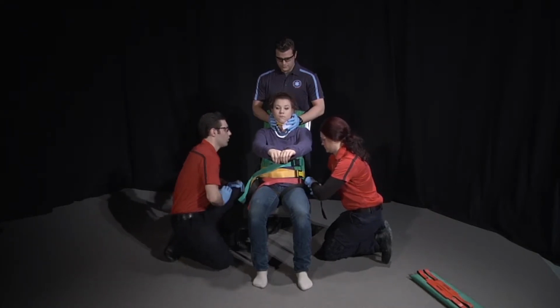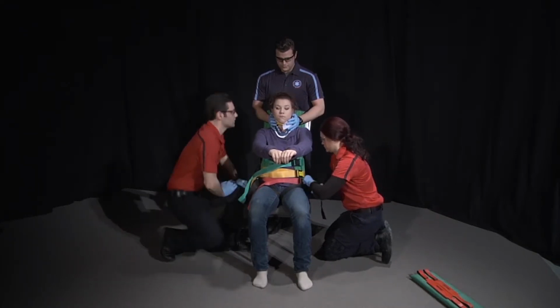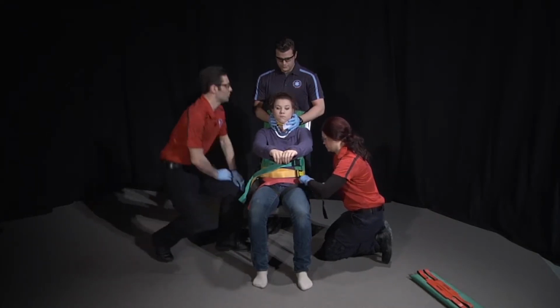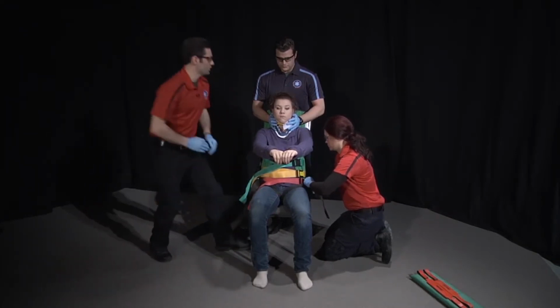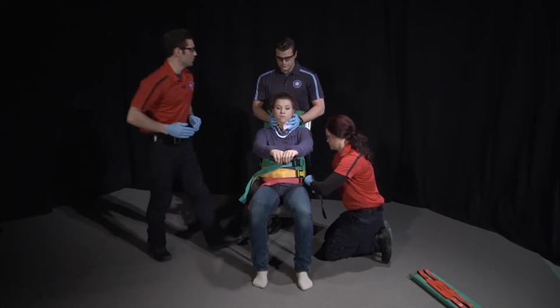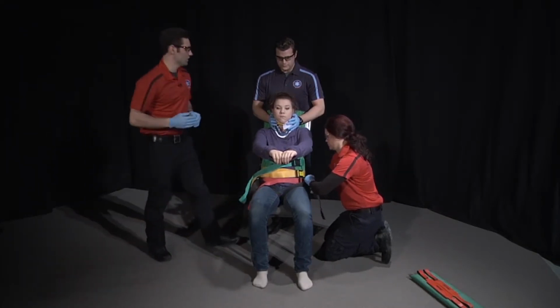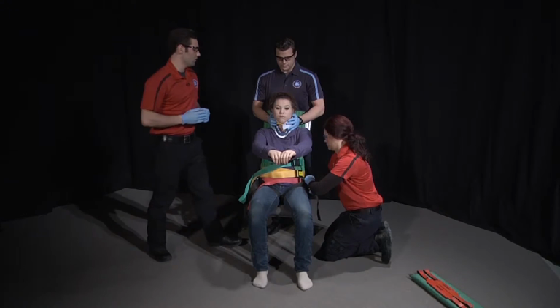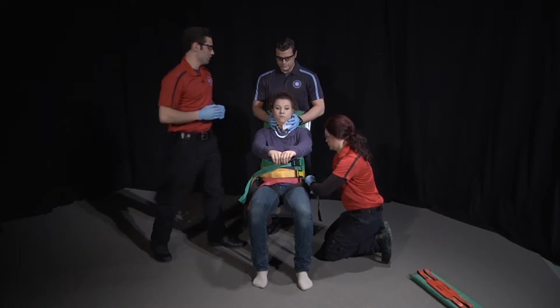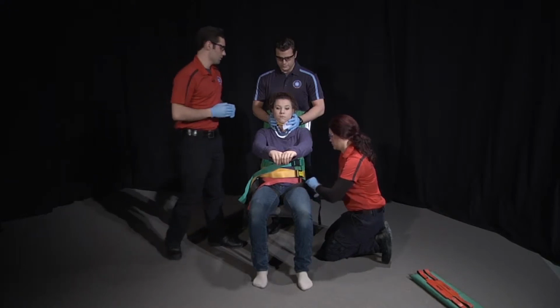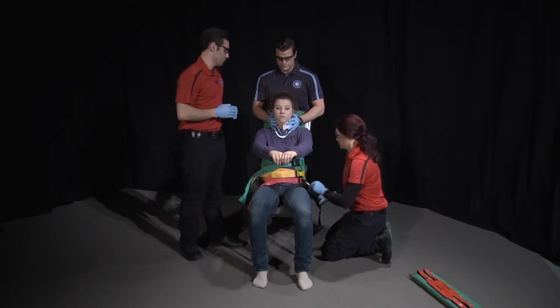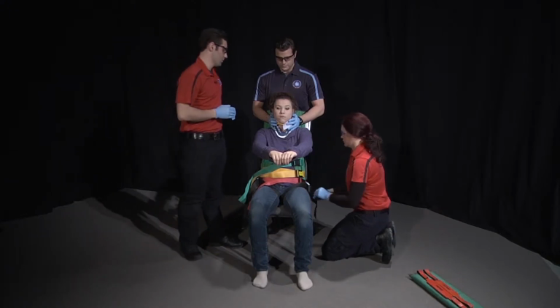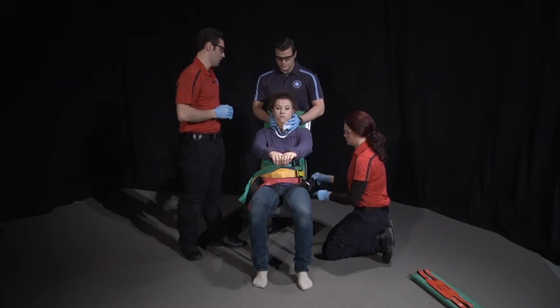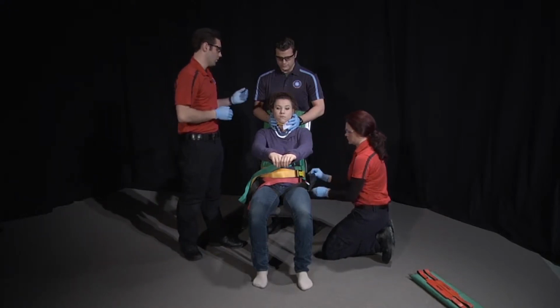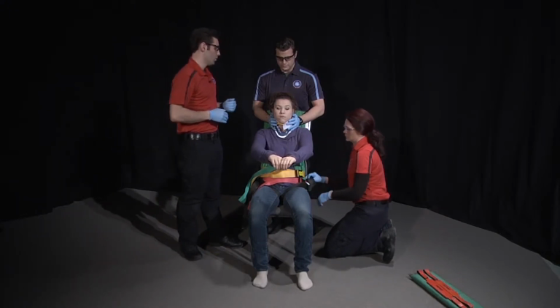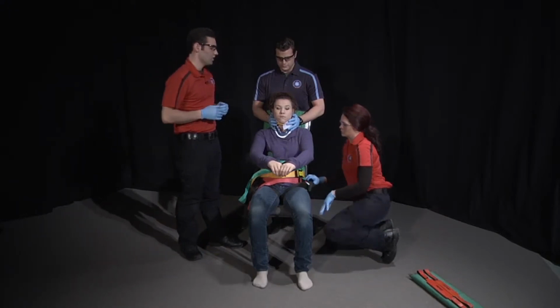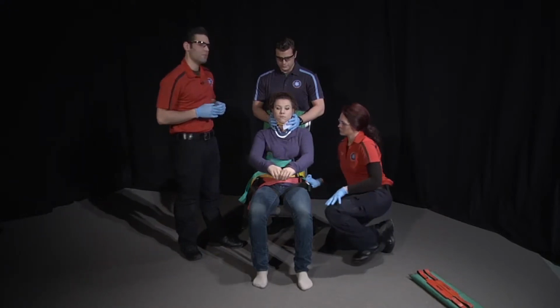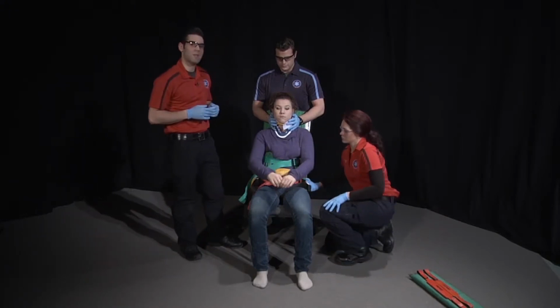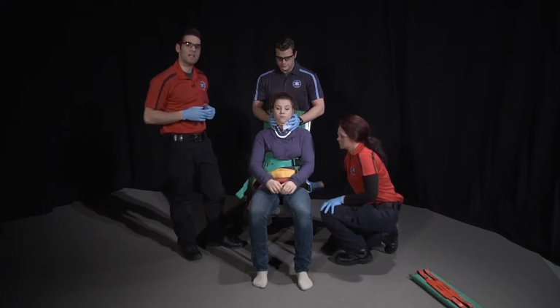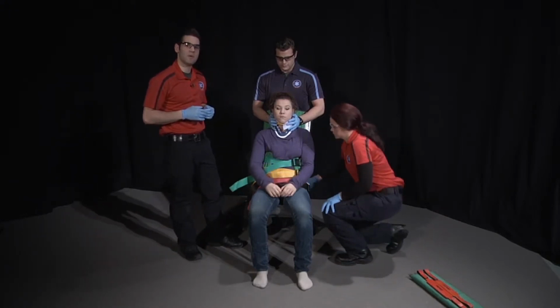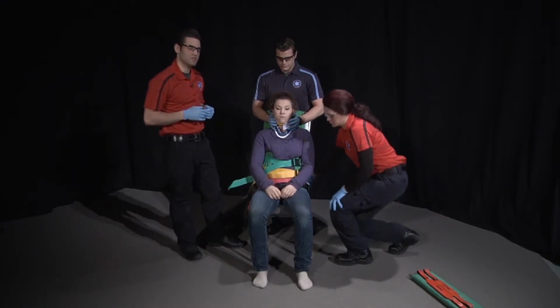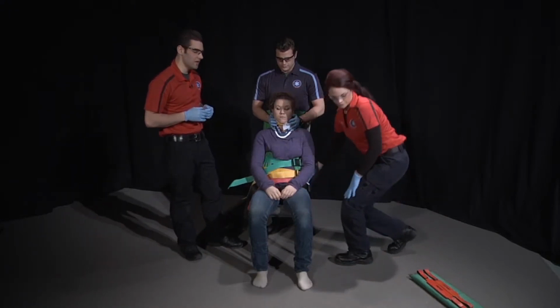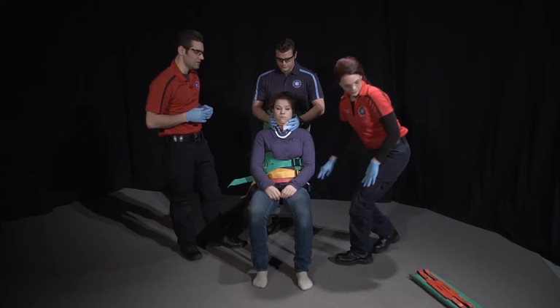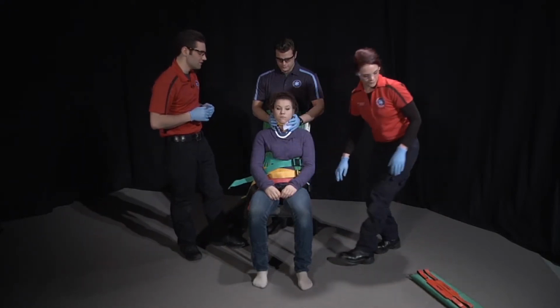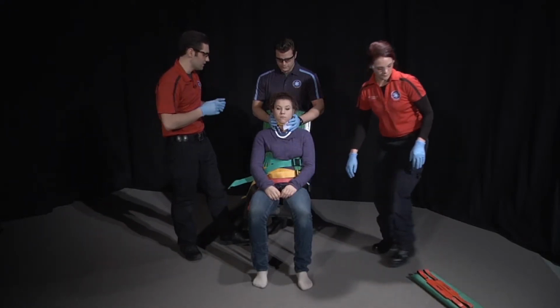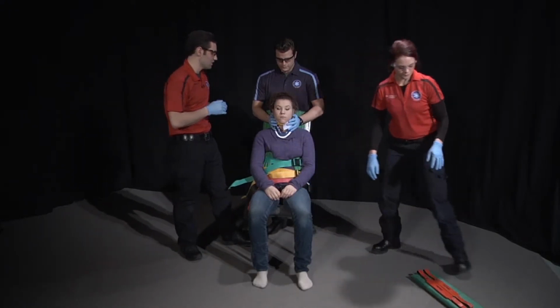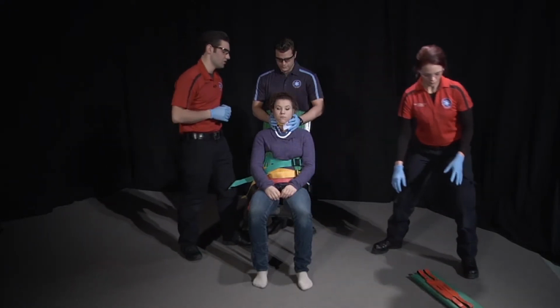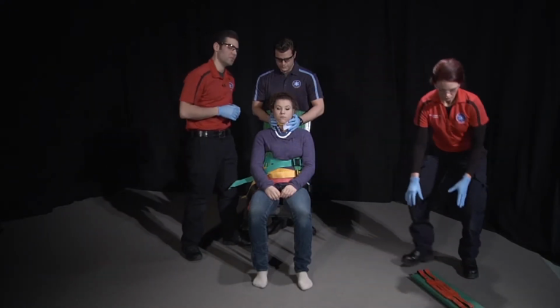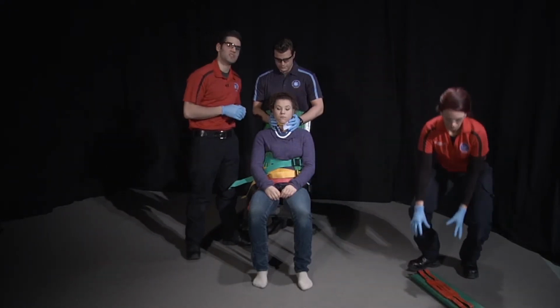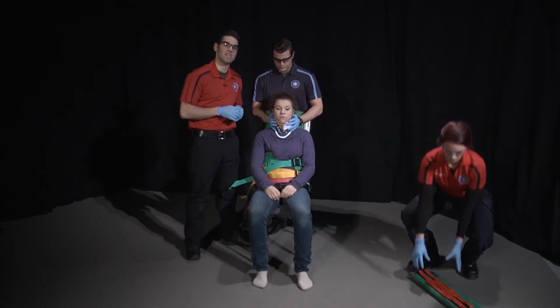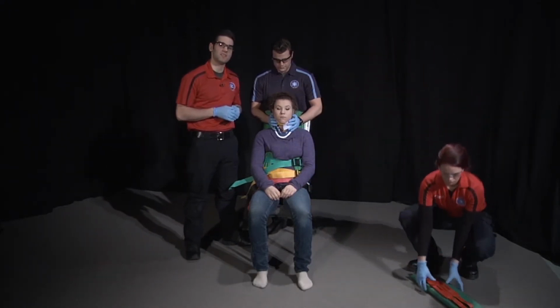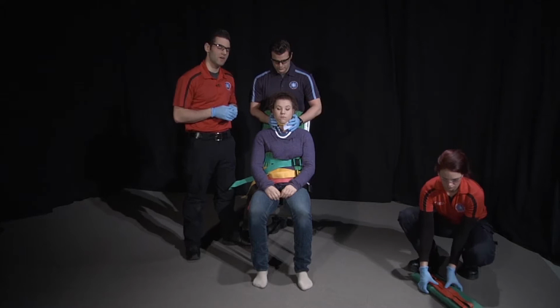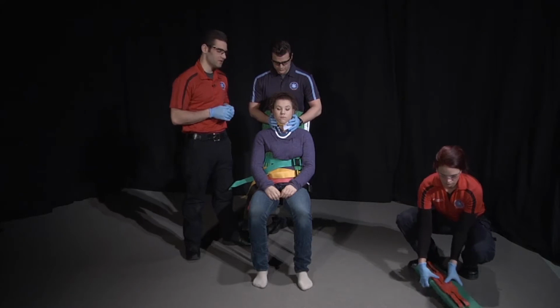Once the torso is secured, we'll then pad behind the patient's head as necessary and secure the patient's head to the device.